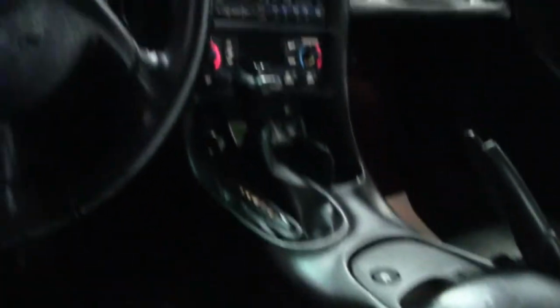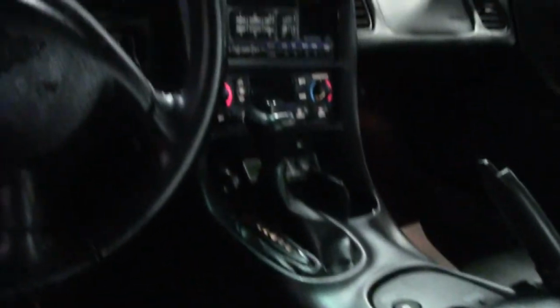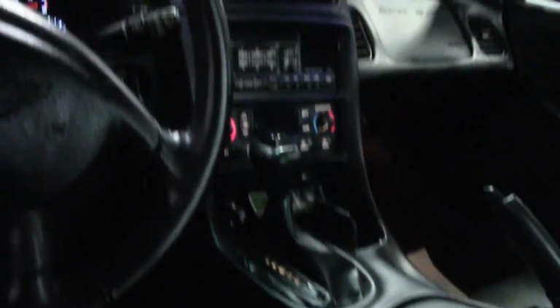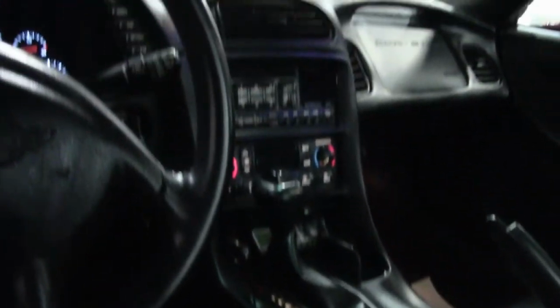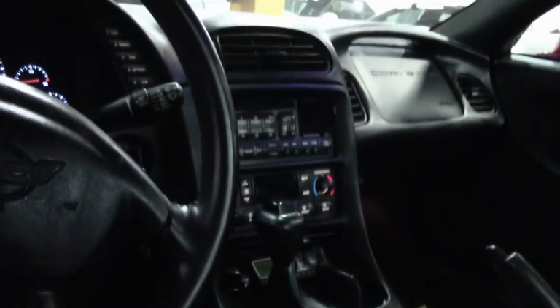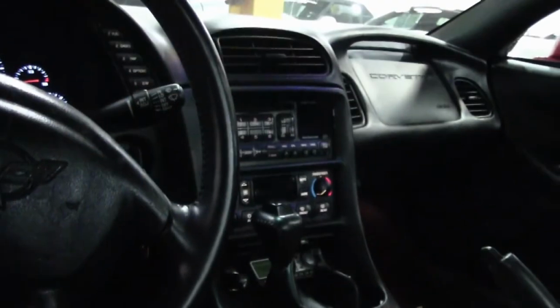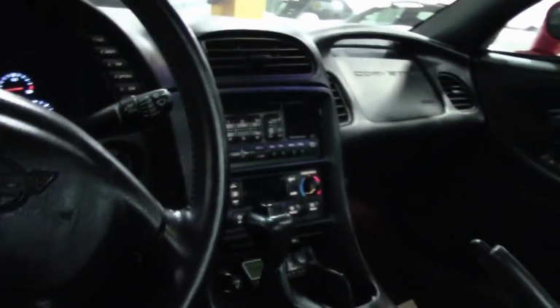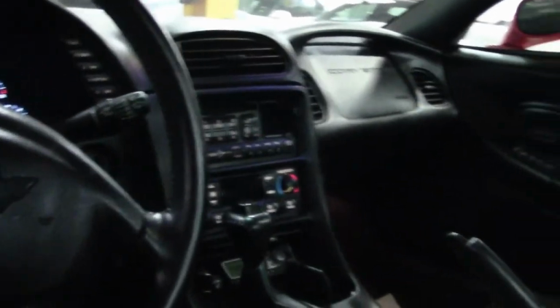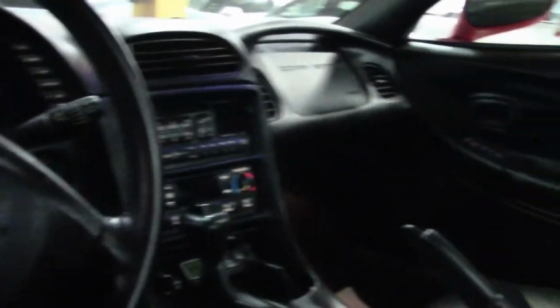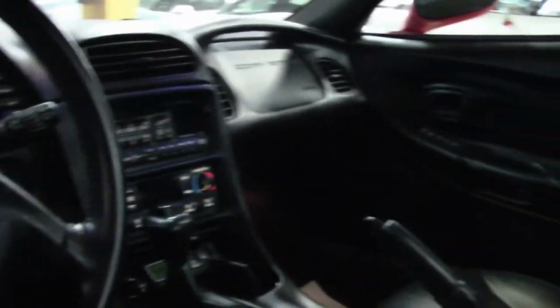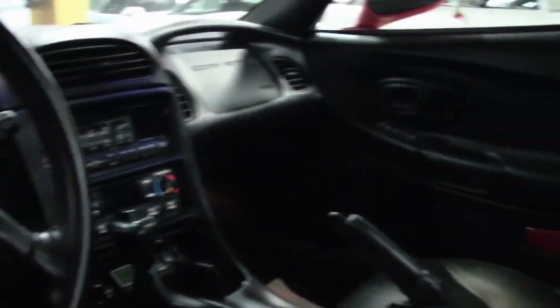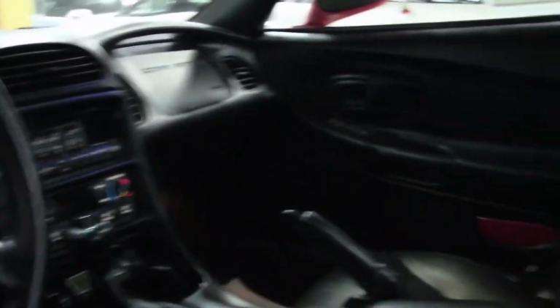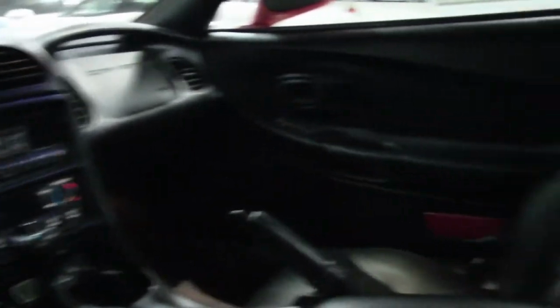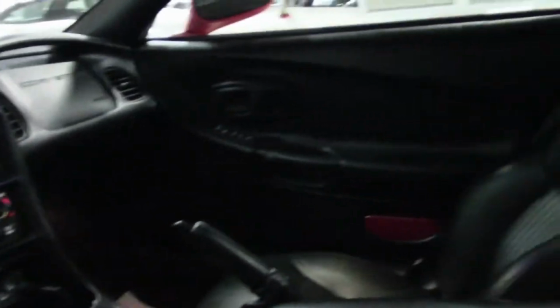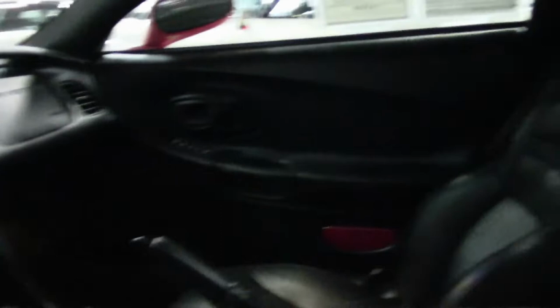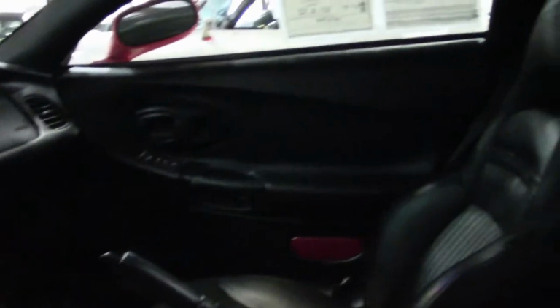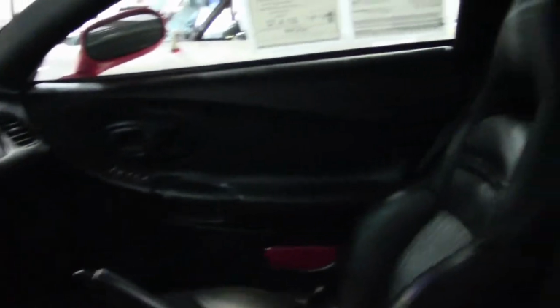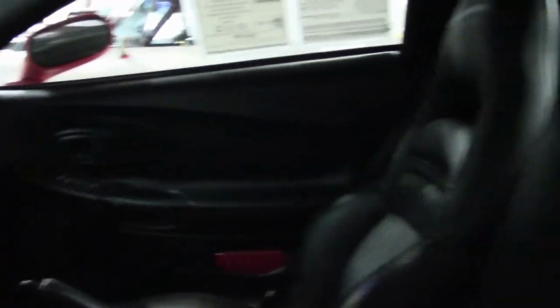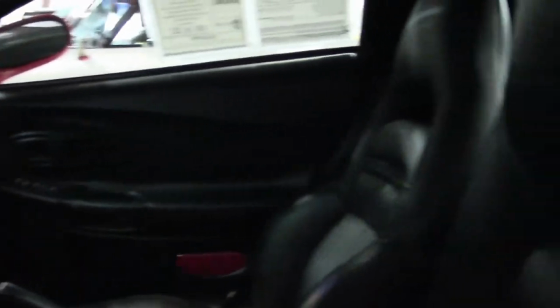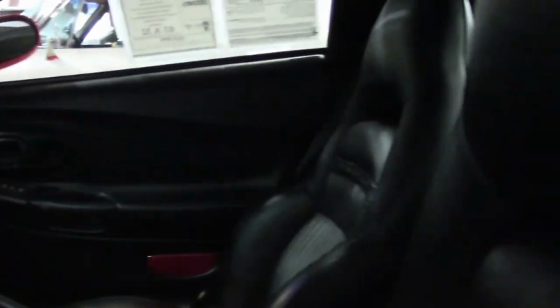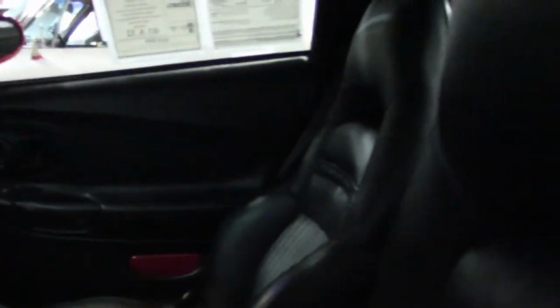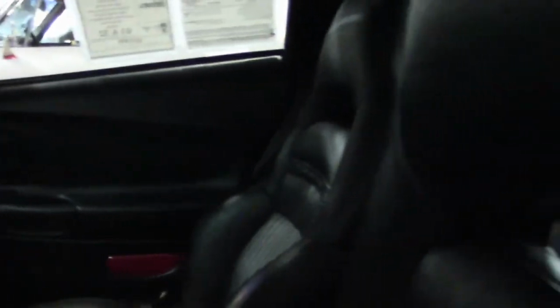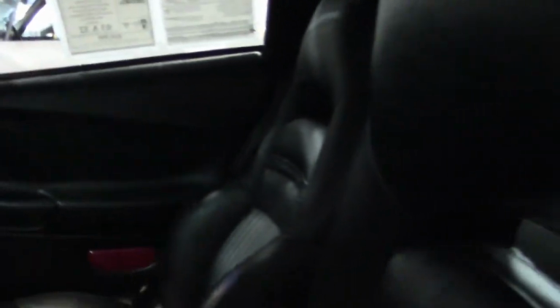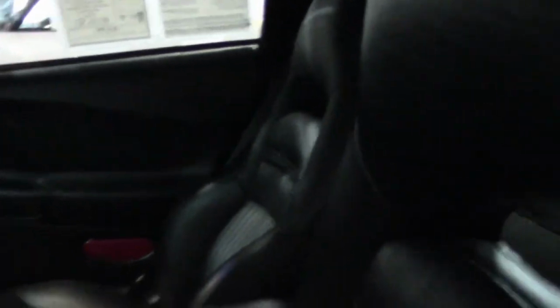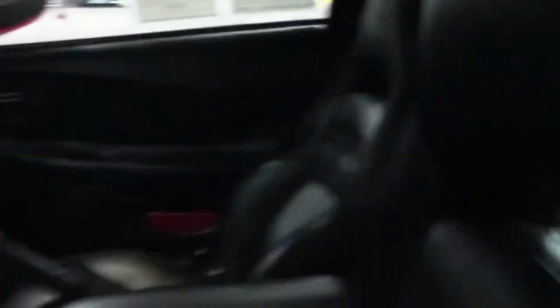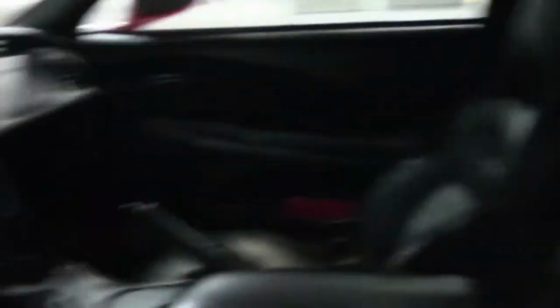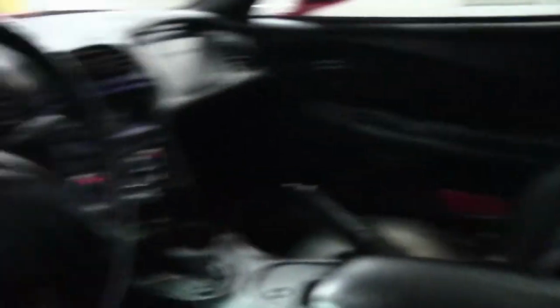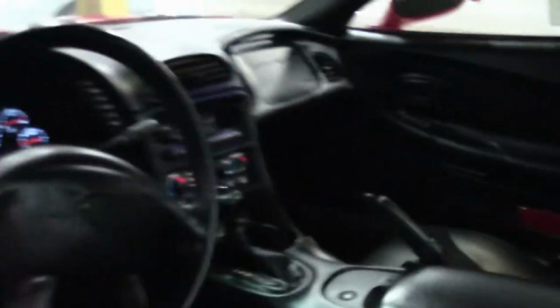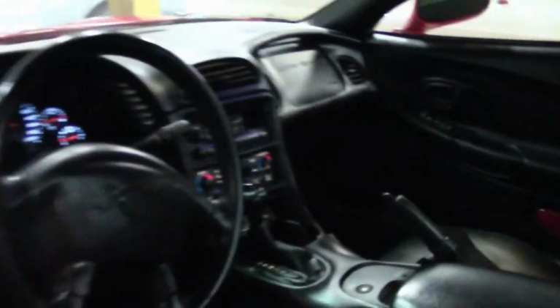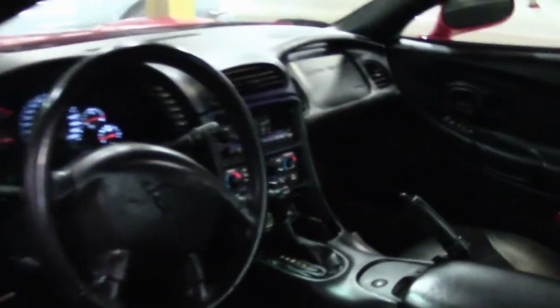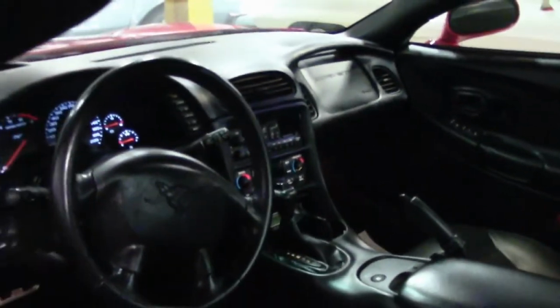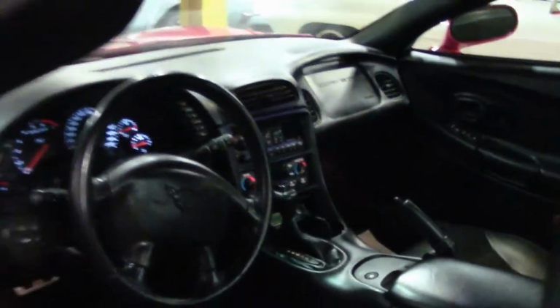The 5th generation cars are absolutely wonderful cars. And now, such a great value with some low mileage.